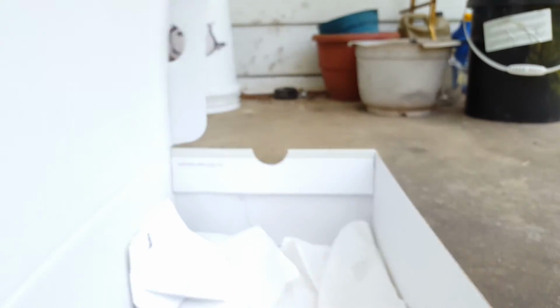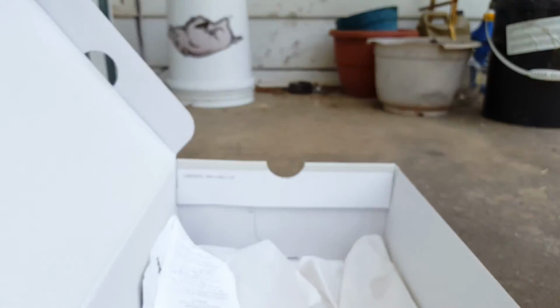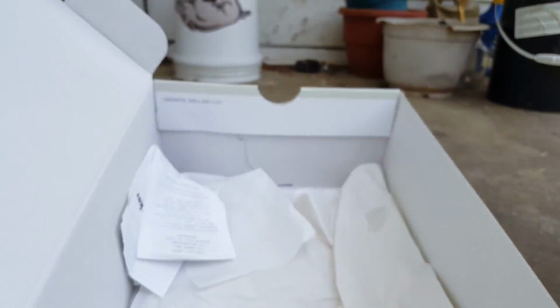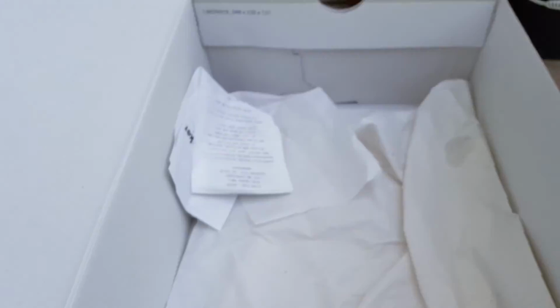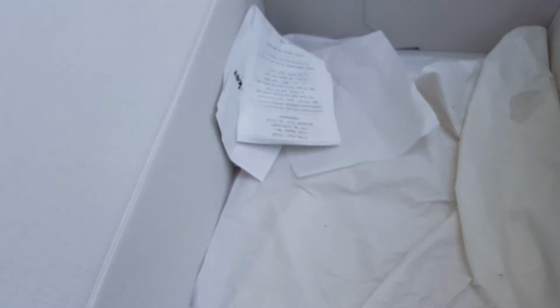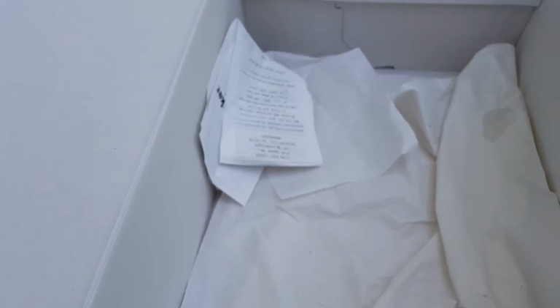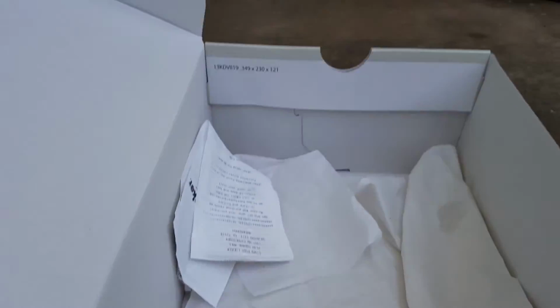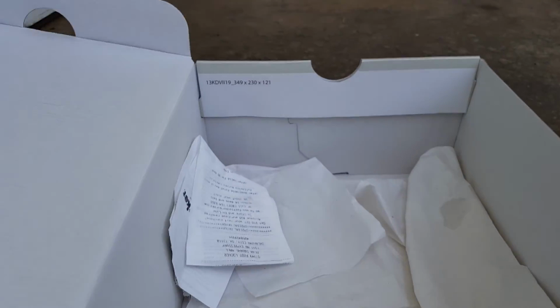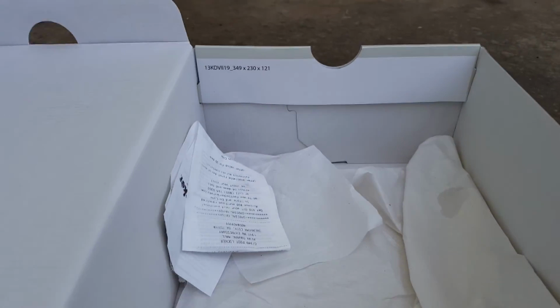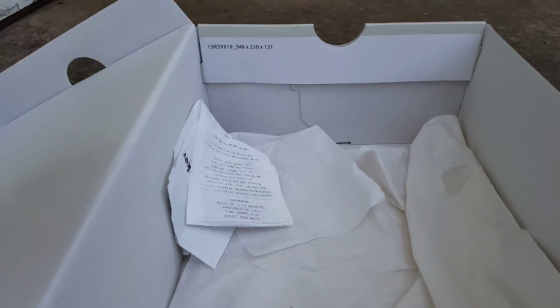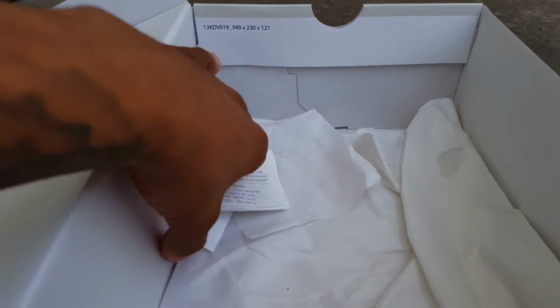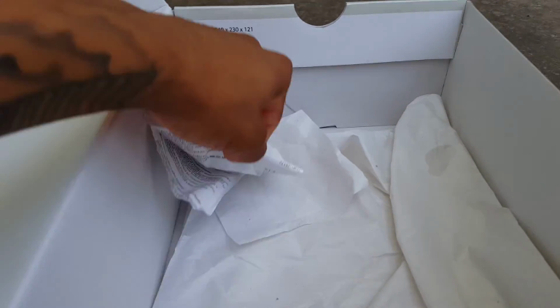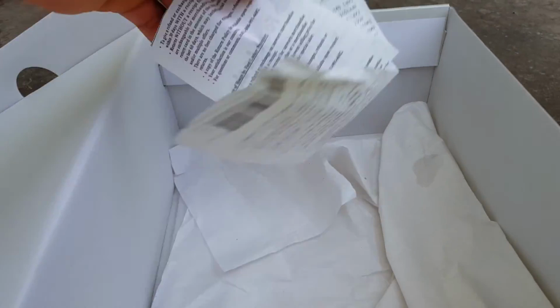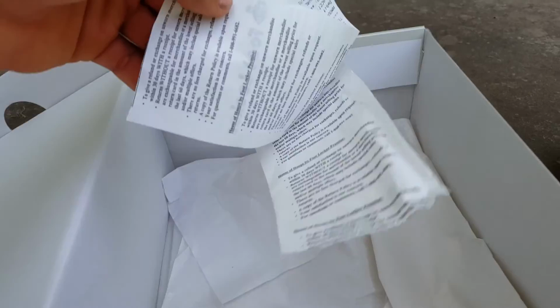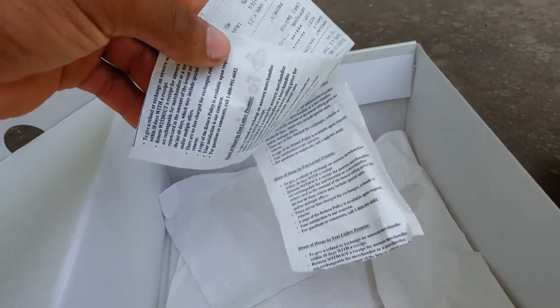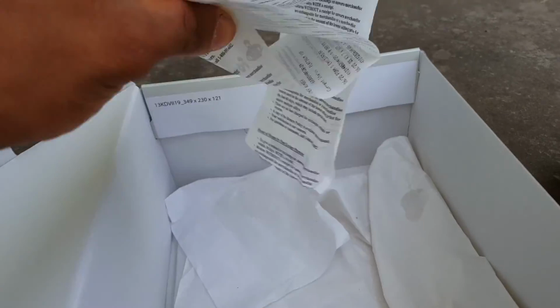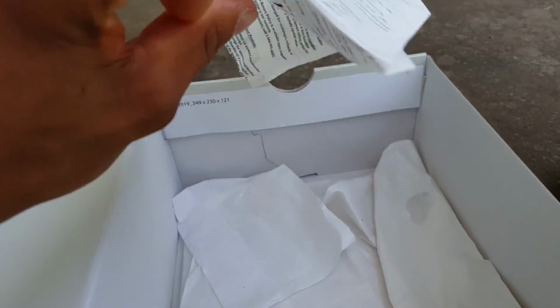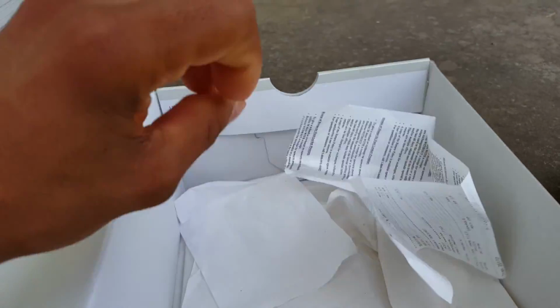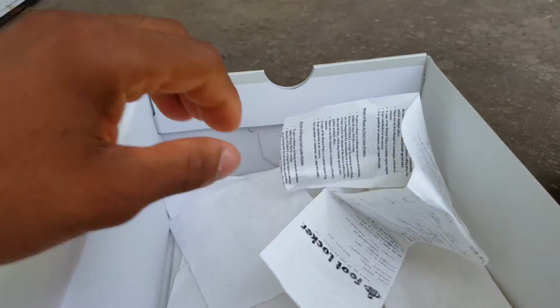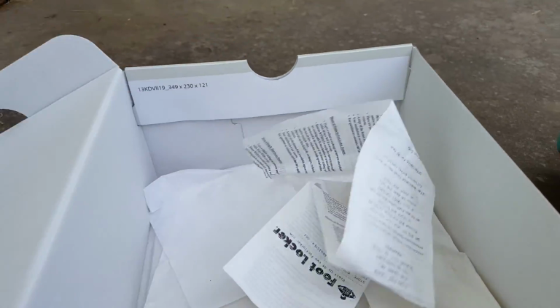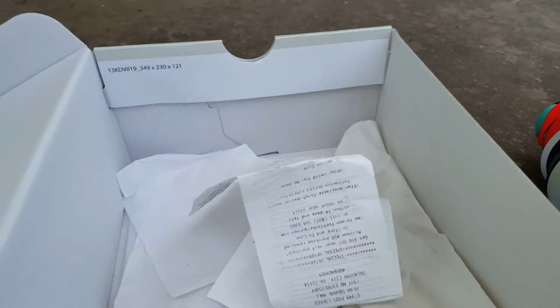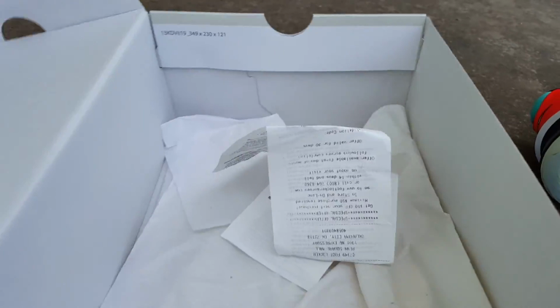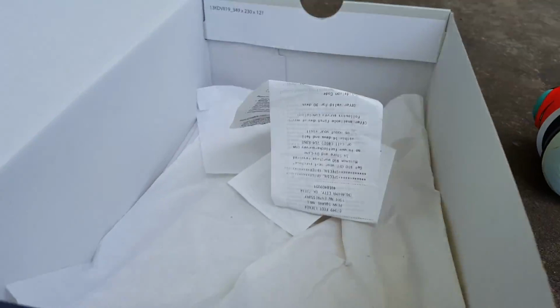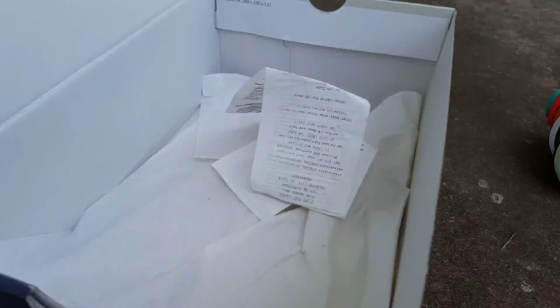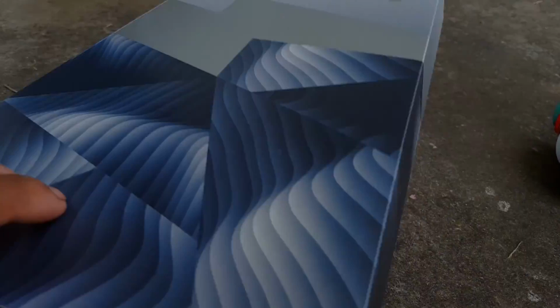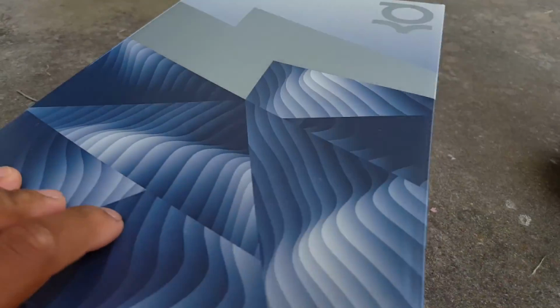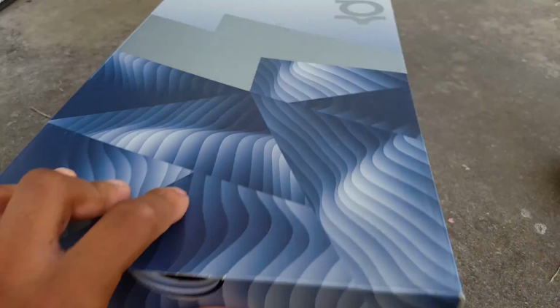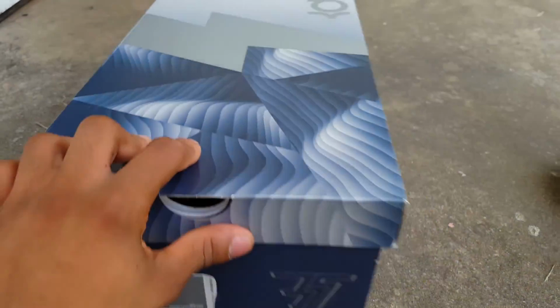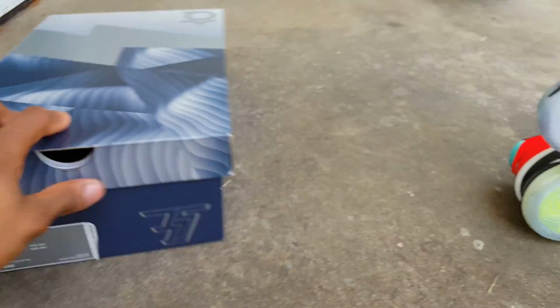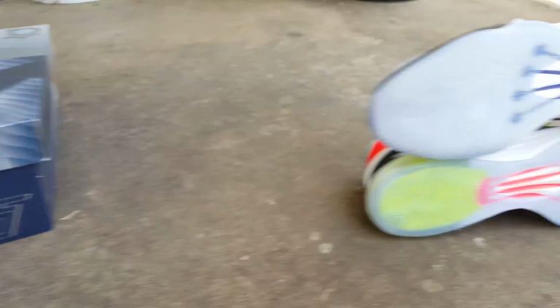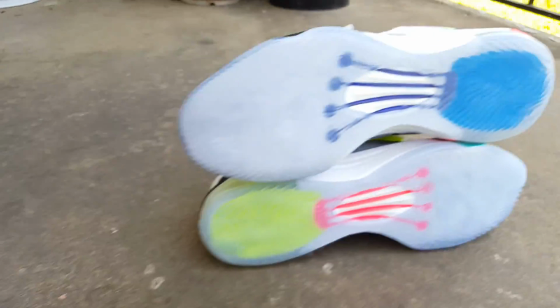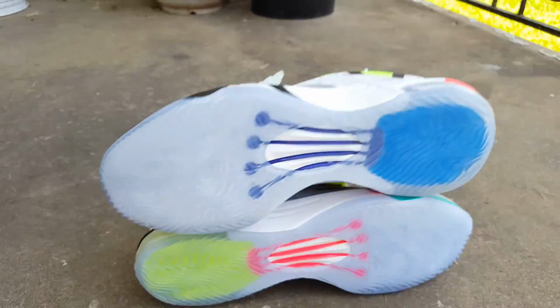You've seen the KD box — just the receipt — but let's go ahead and jump right into the review.